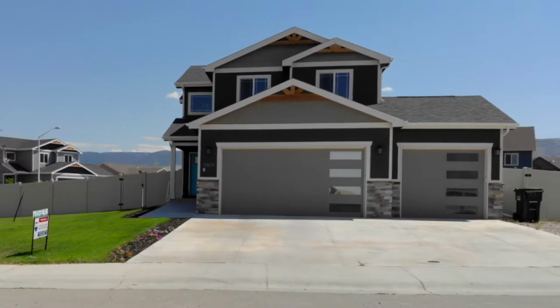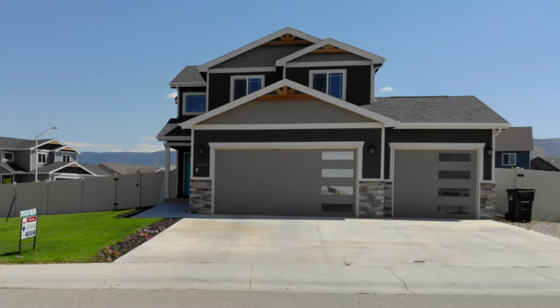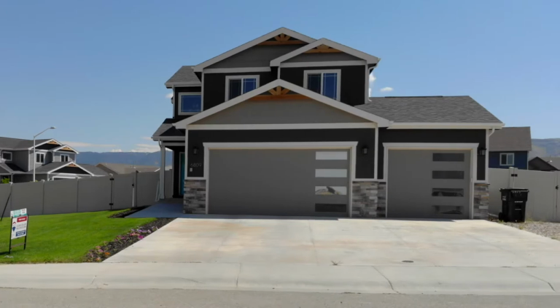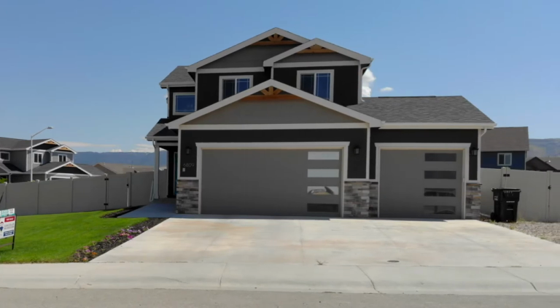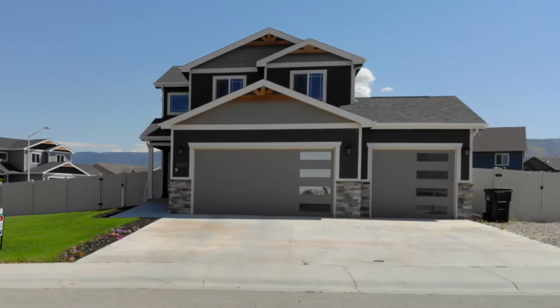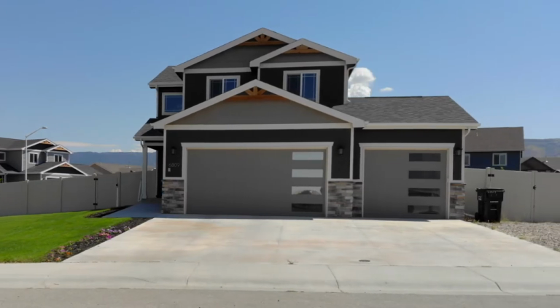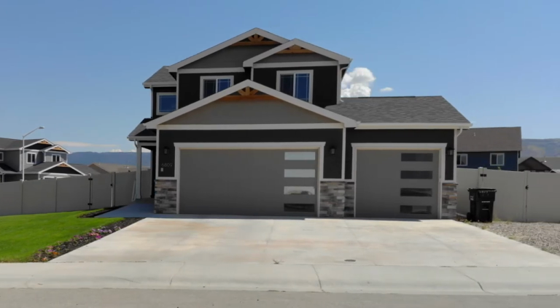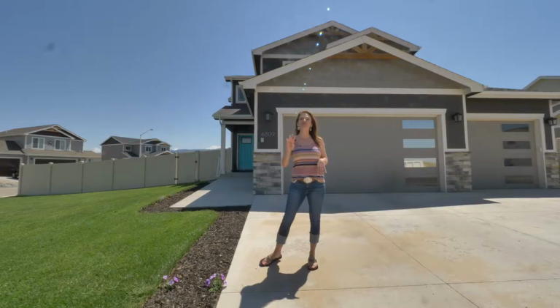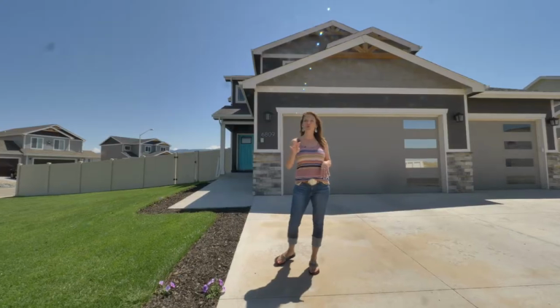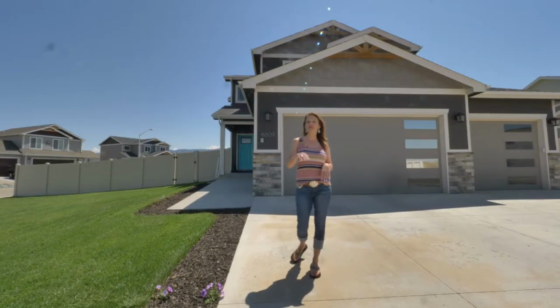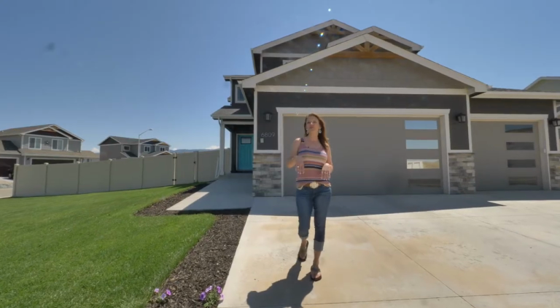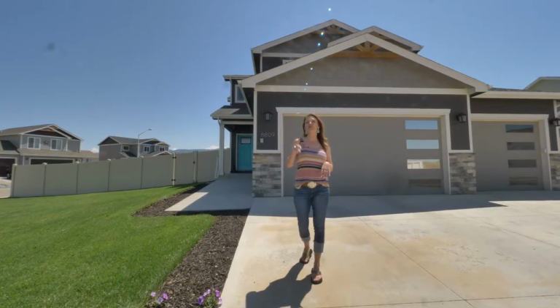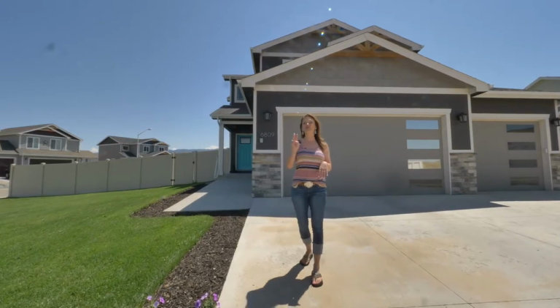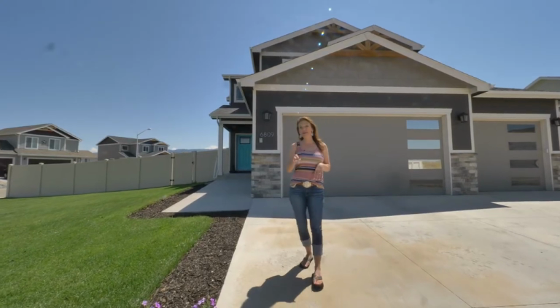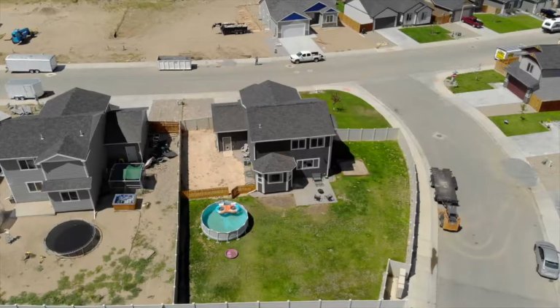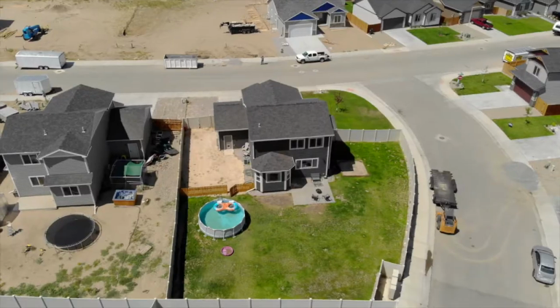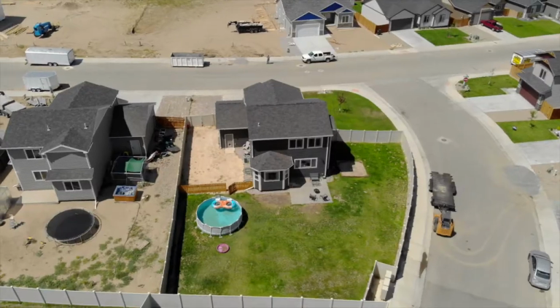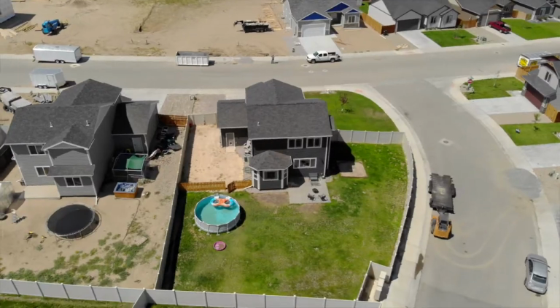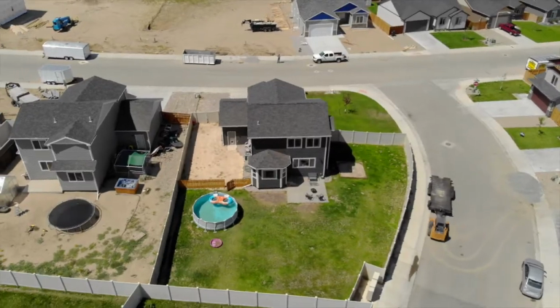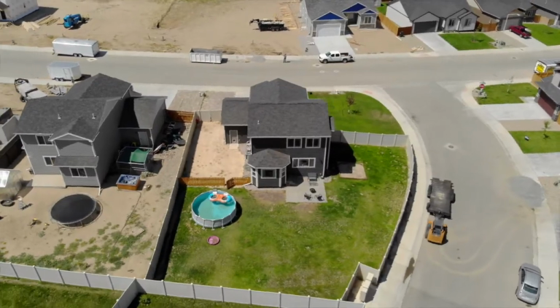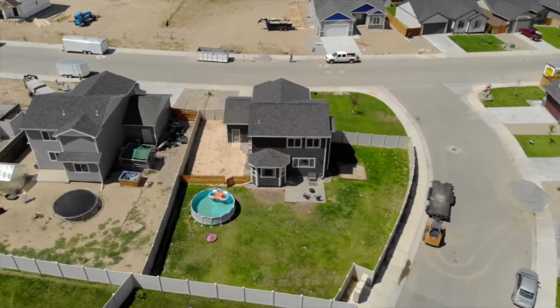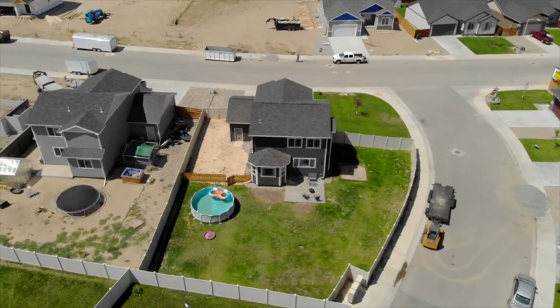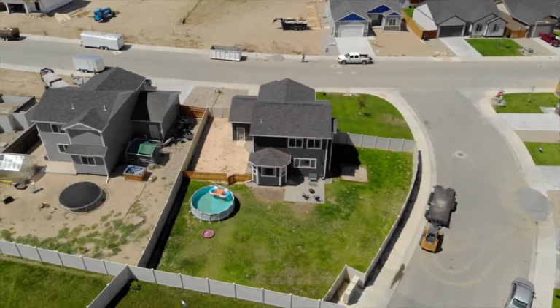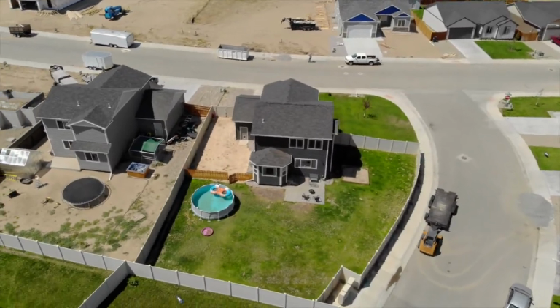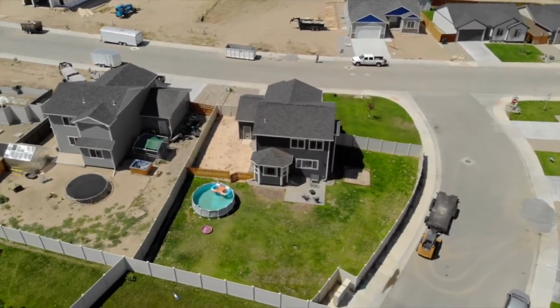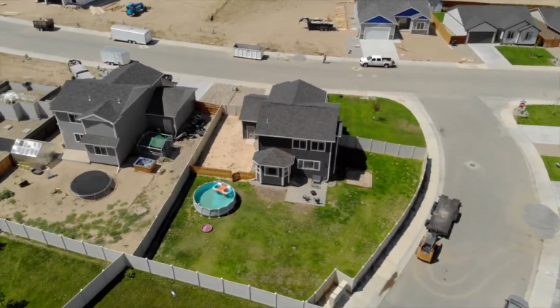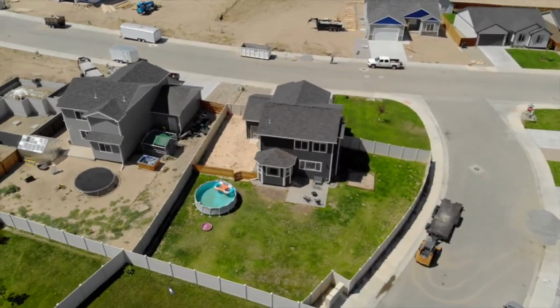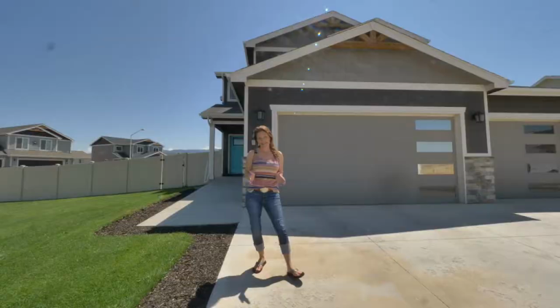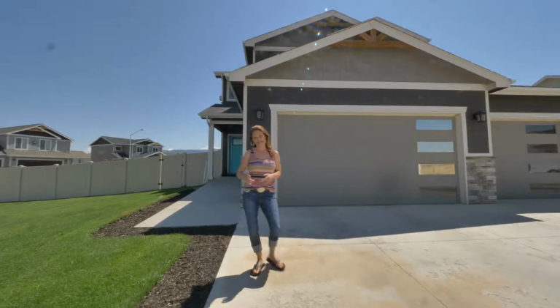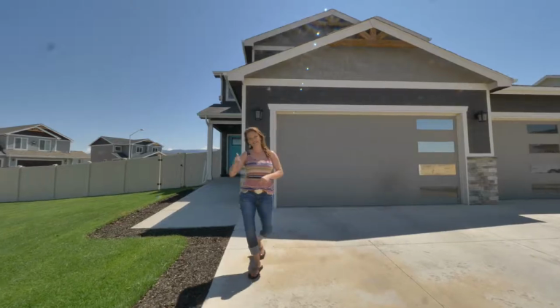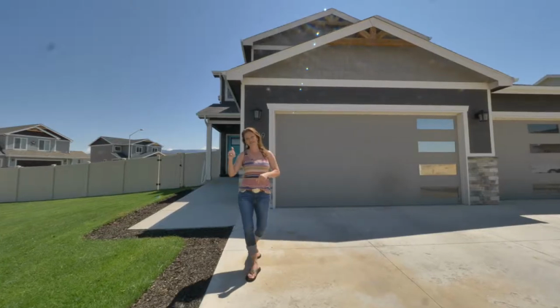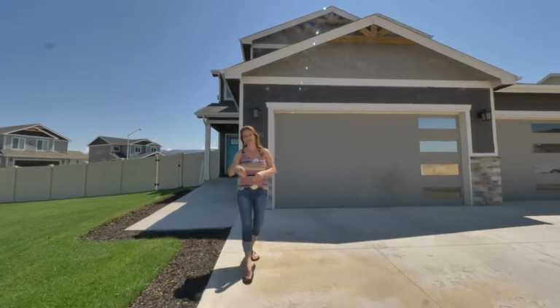This two-story home has four bedrooms and three bathrooms. You're going to be amazed. Let's go inside.